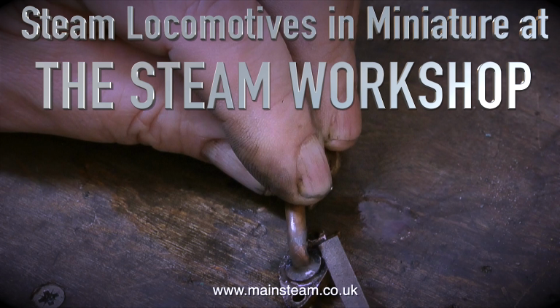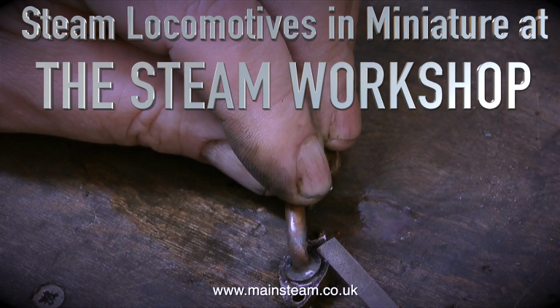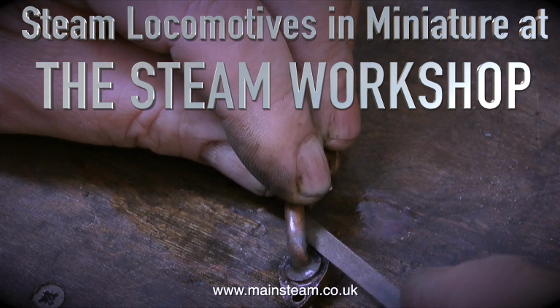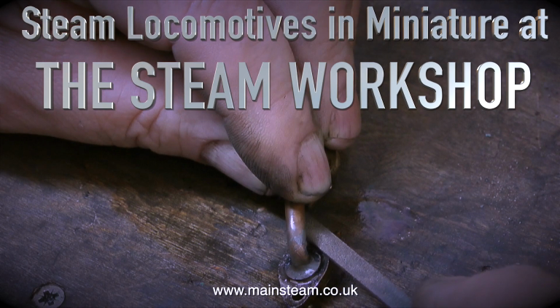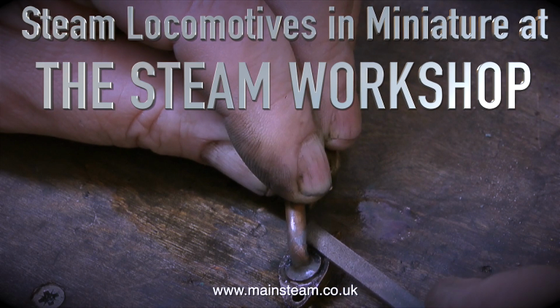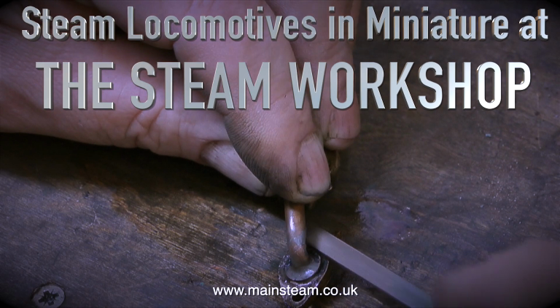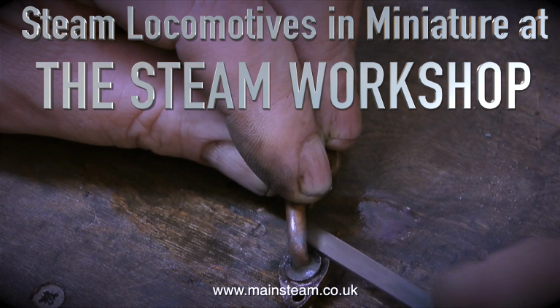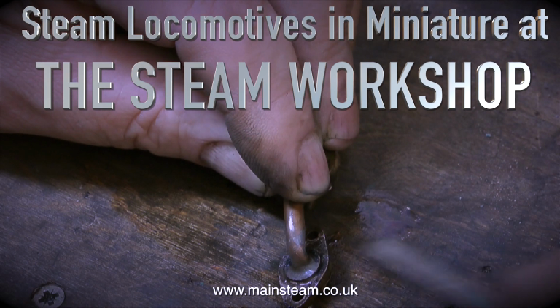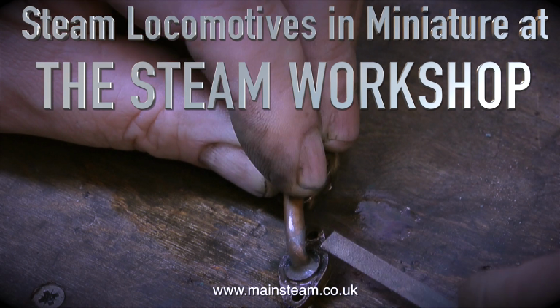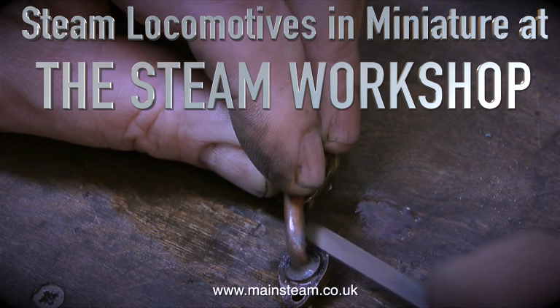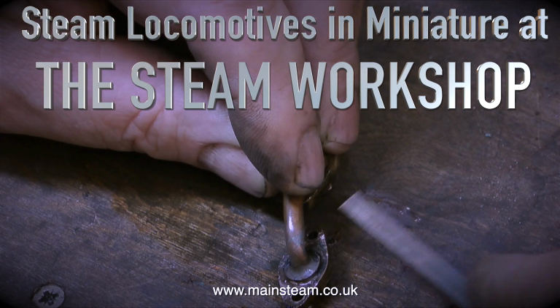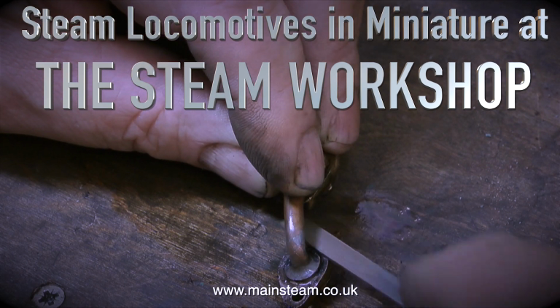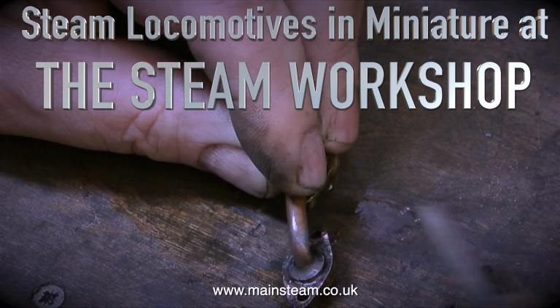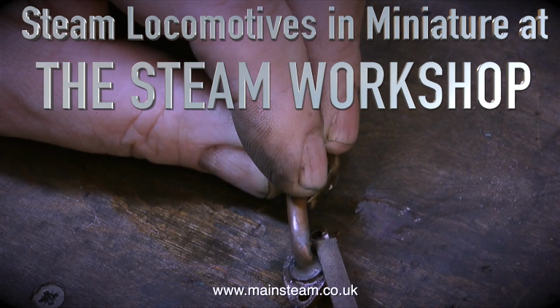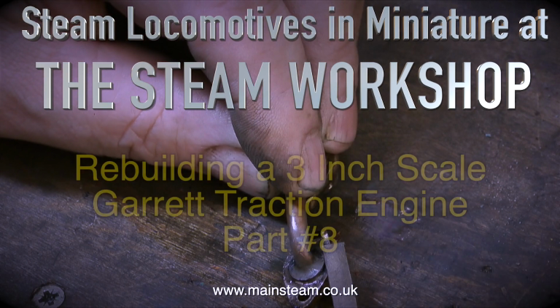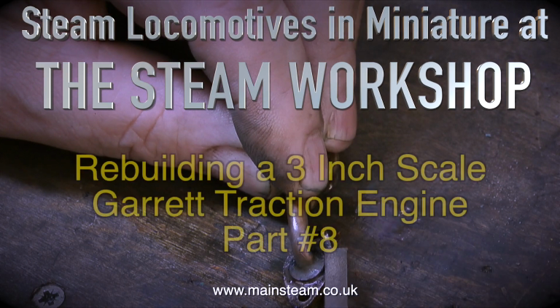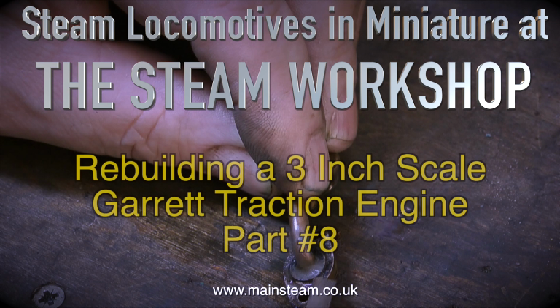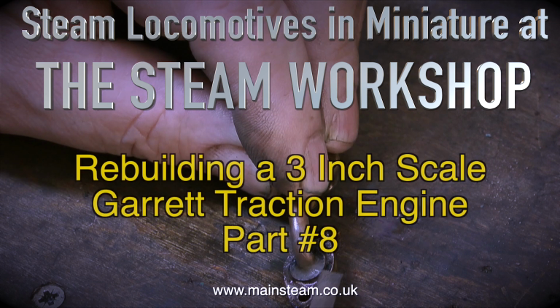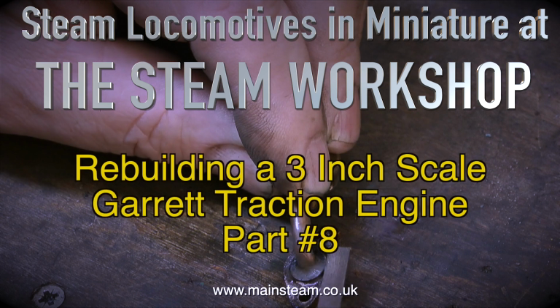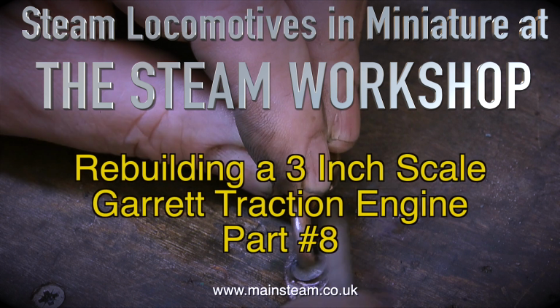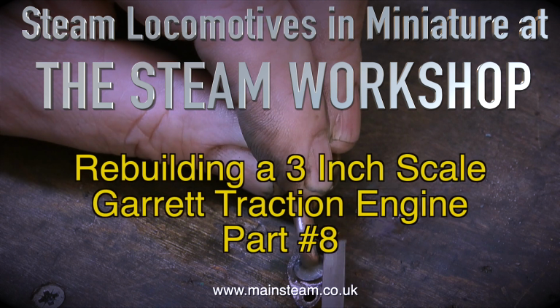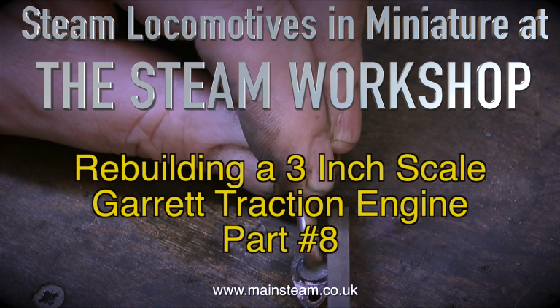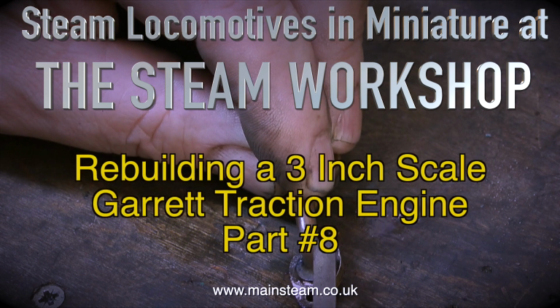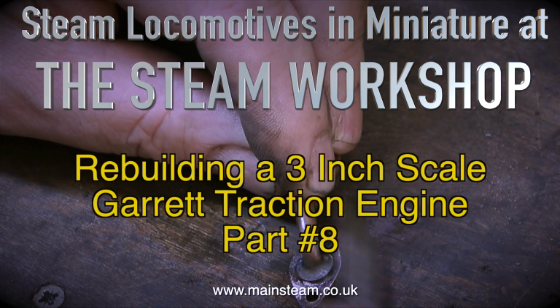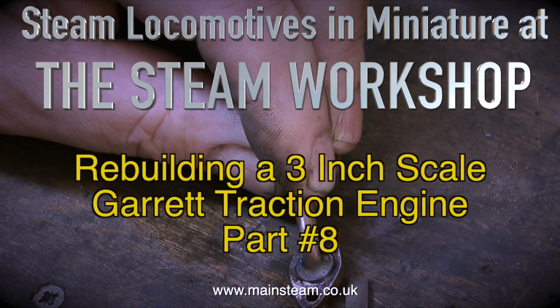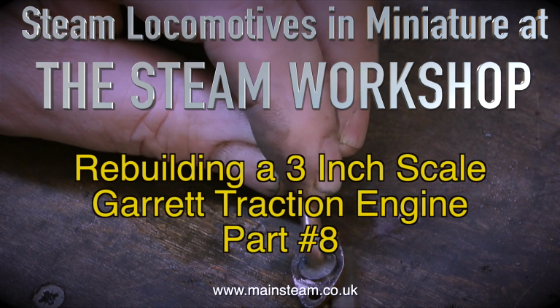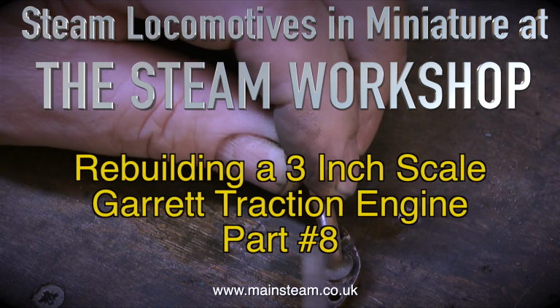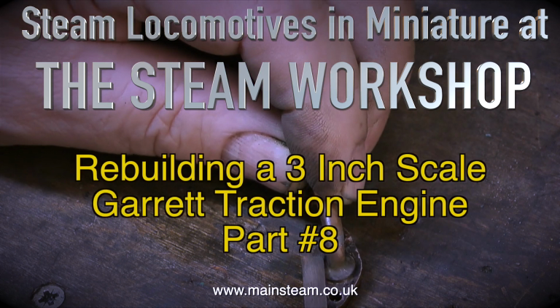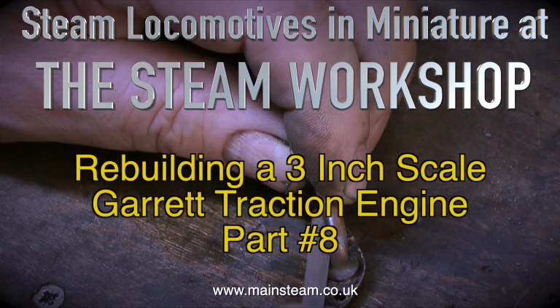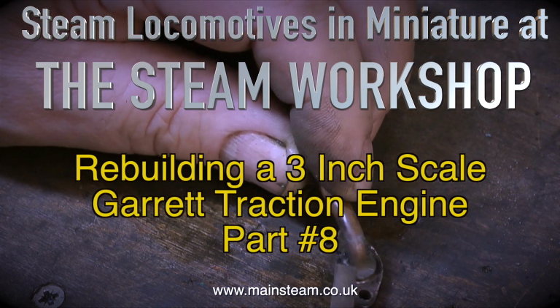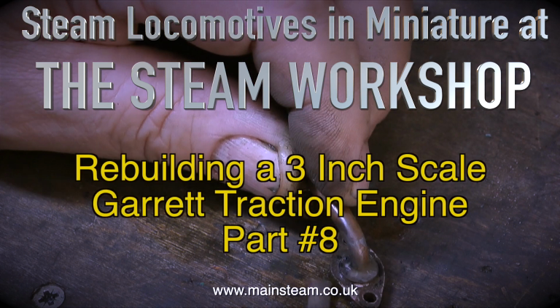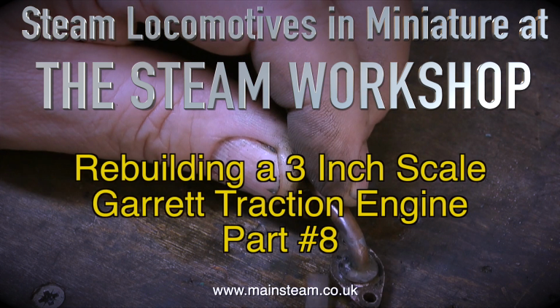Welcome to Steam Locomotors in Miniature at the Steam Workshop. Rebuilding a 3 inch scale Garrett traction engine, part 8.